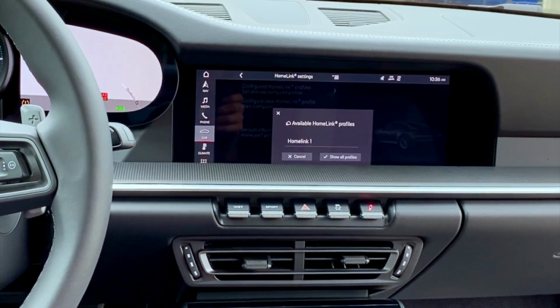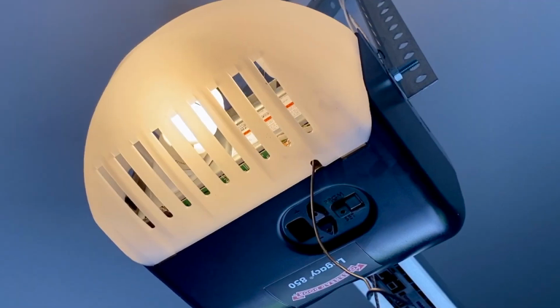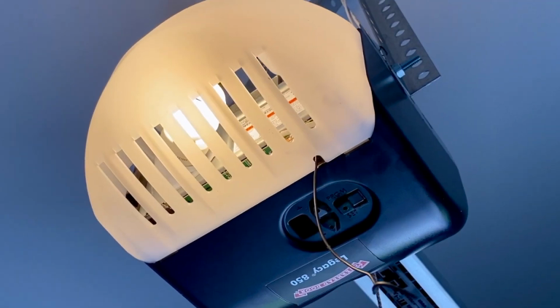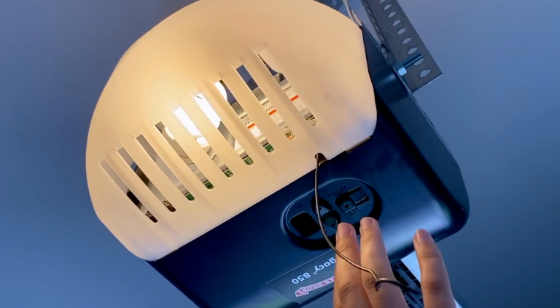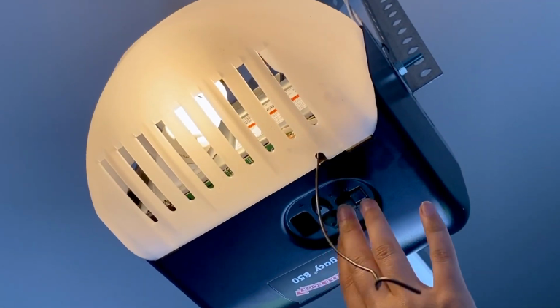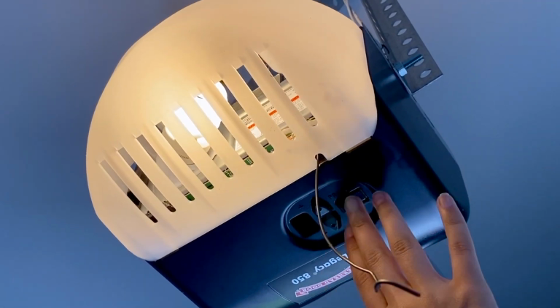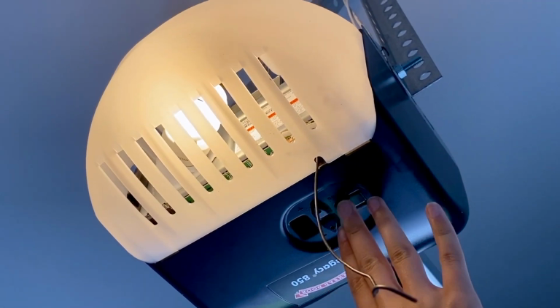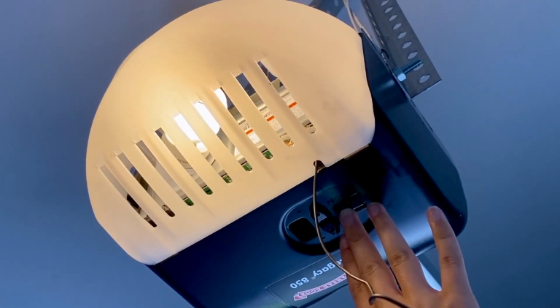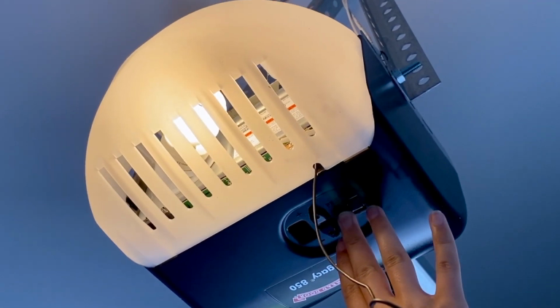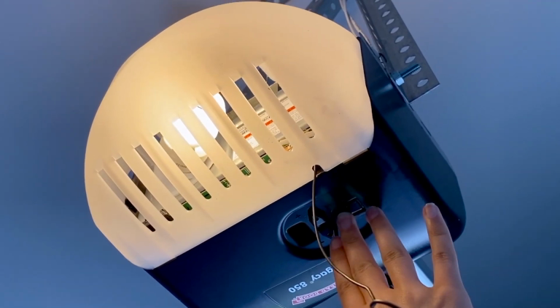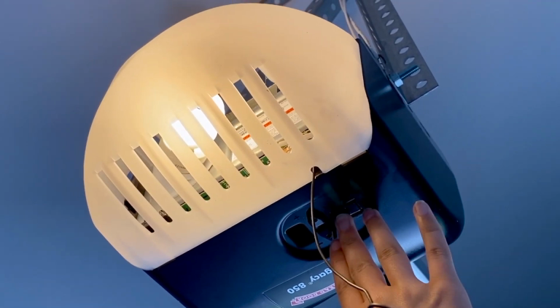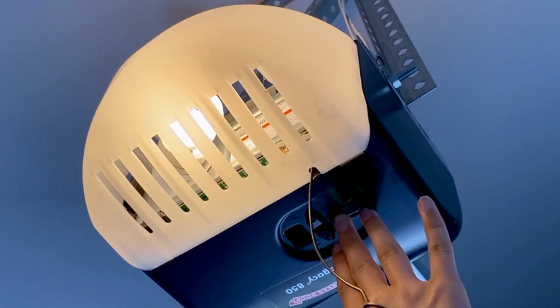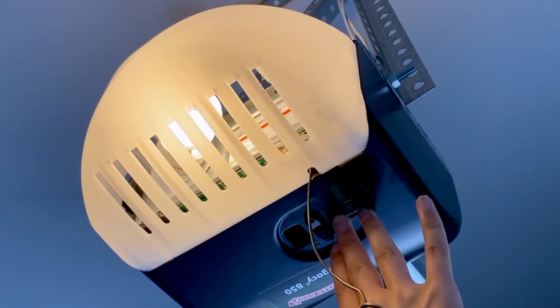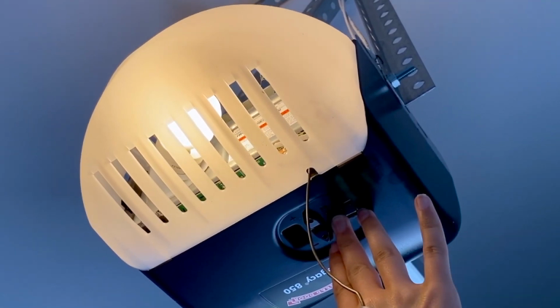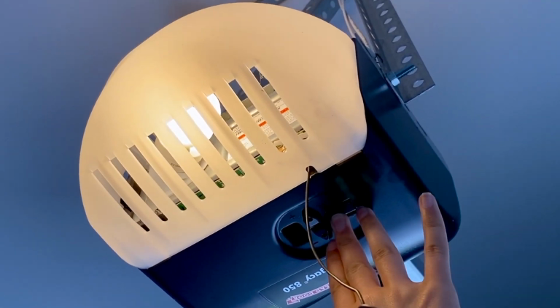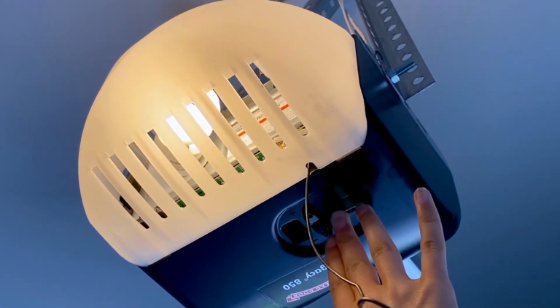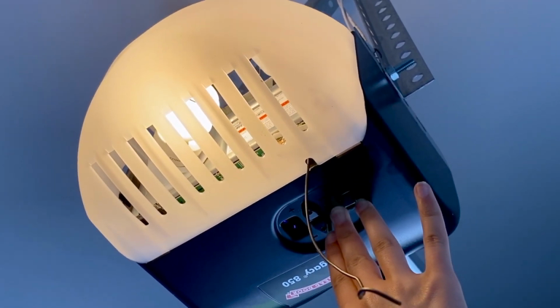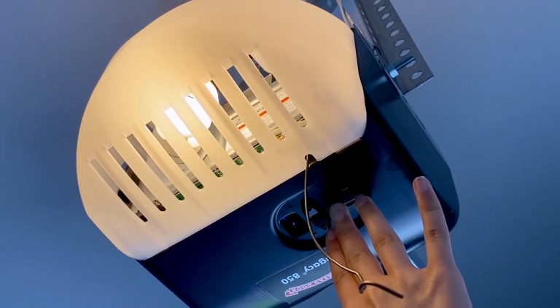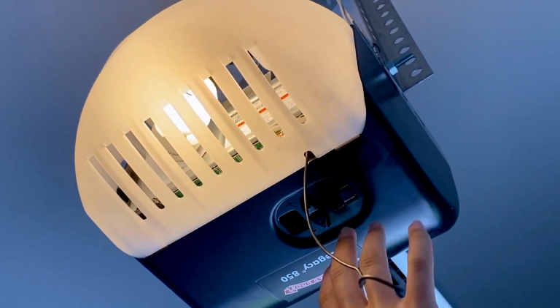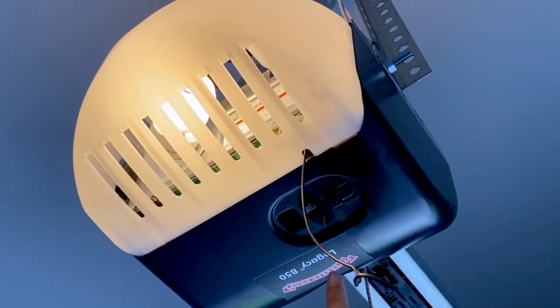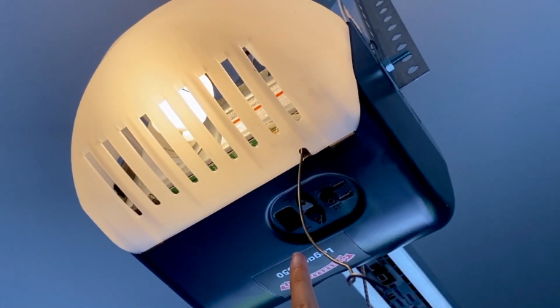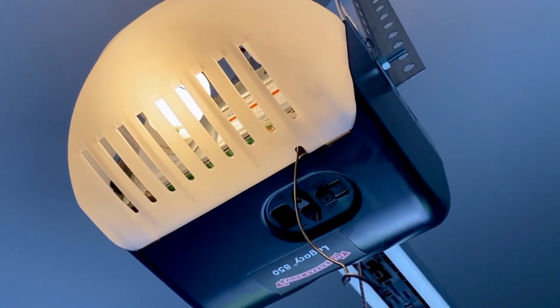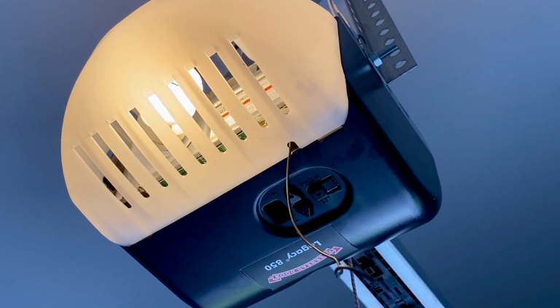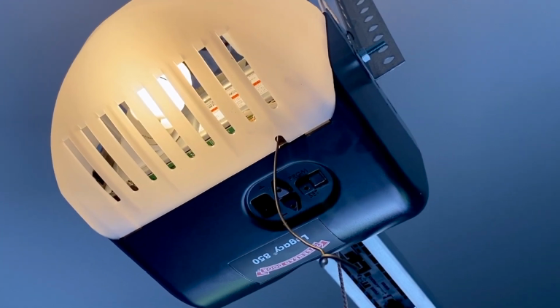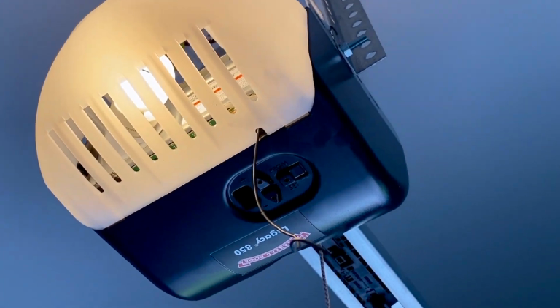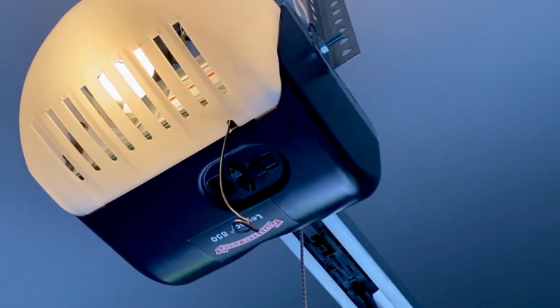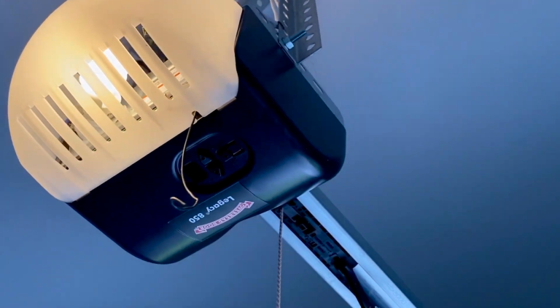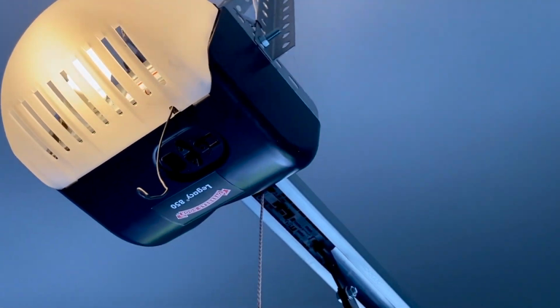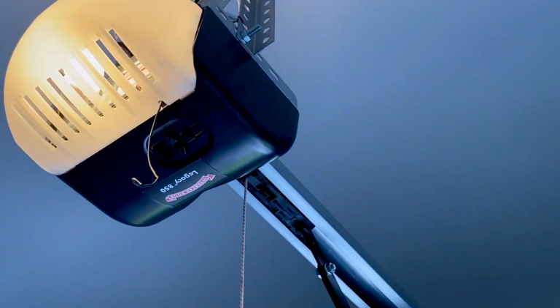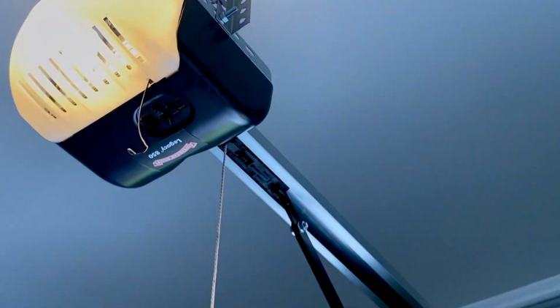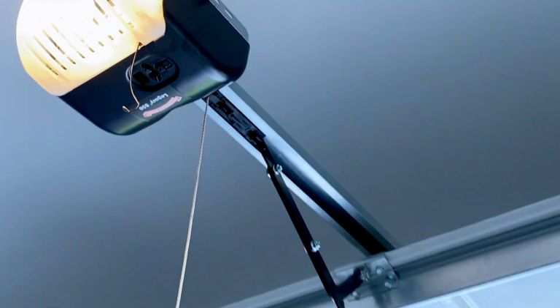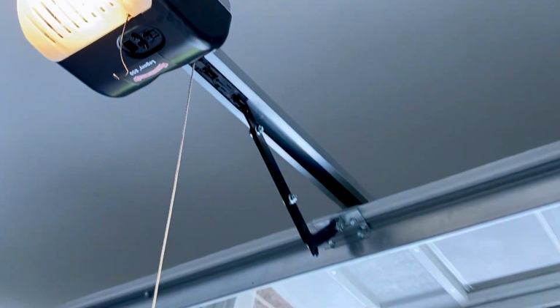We're going to press the program button and wait for that light to start flashing. And then we're going to go back to our car.